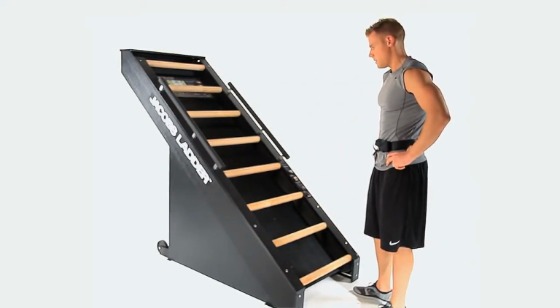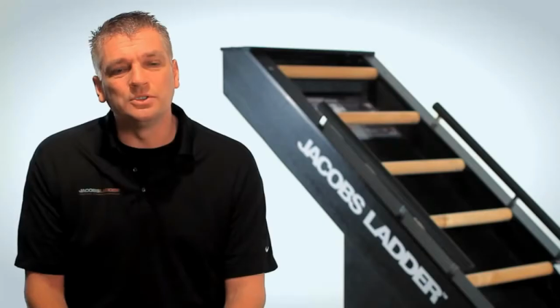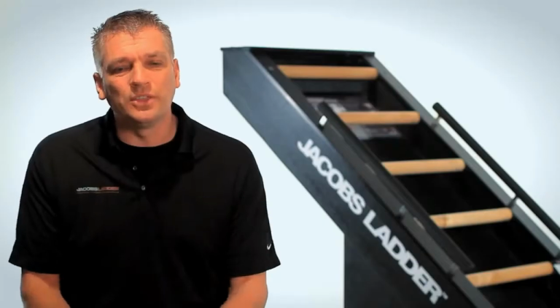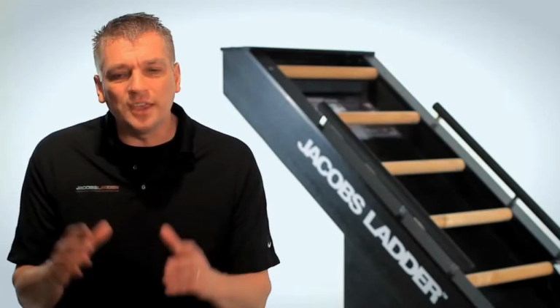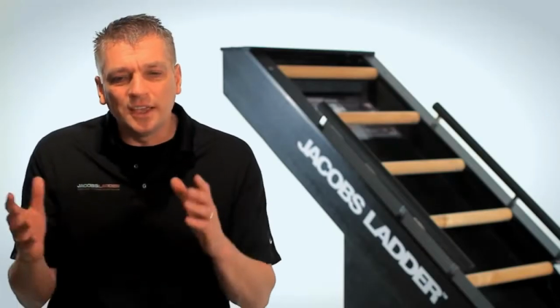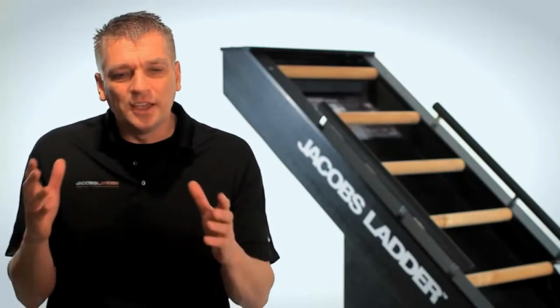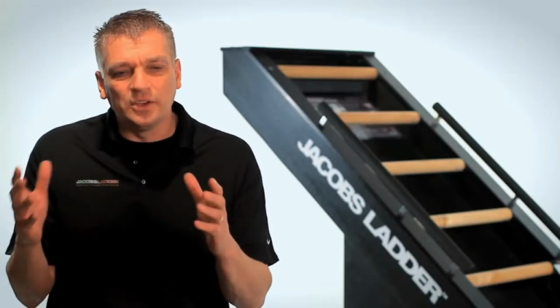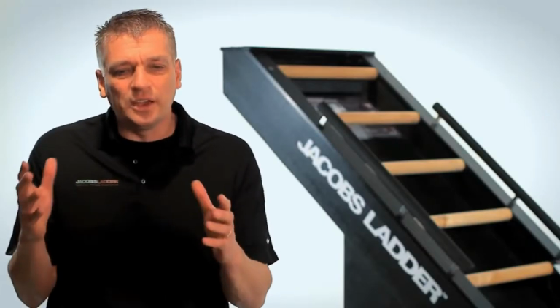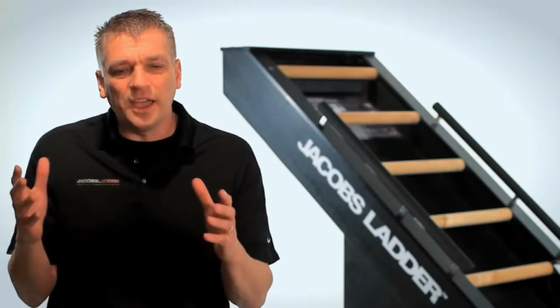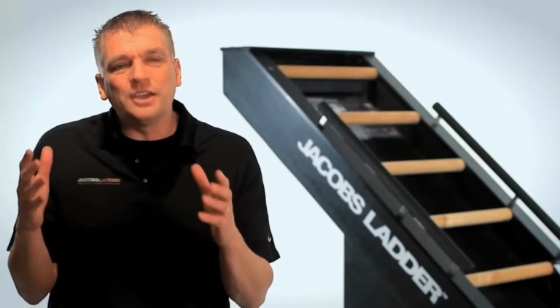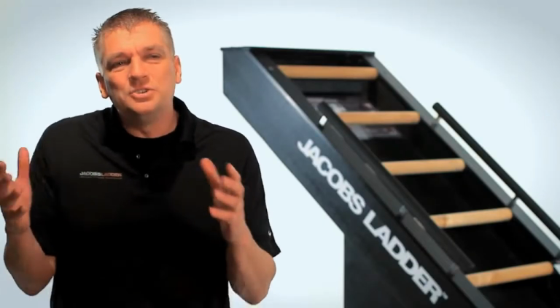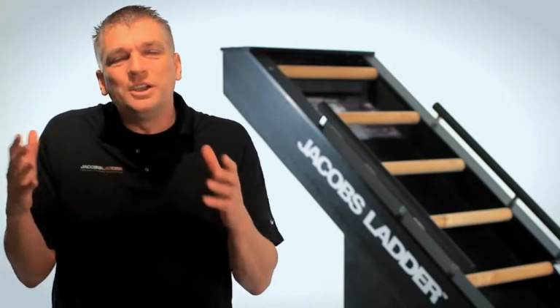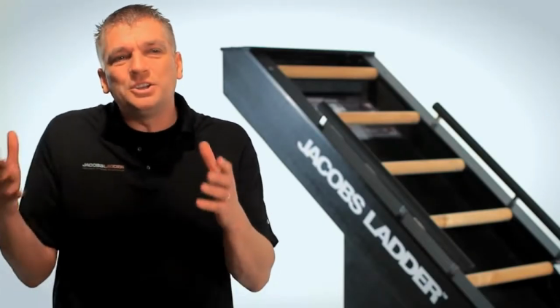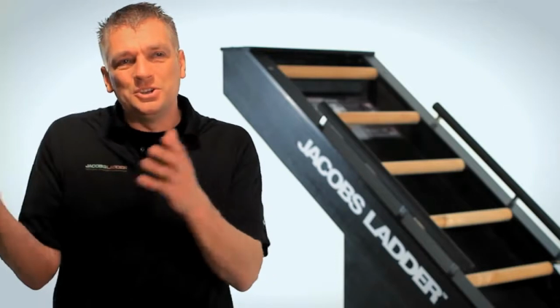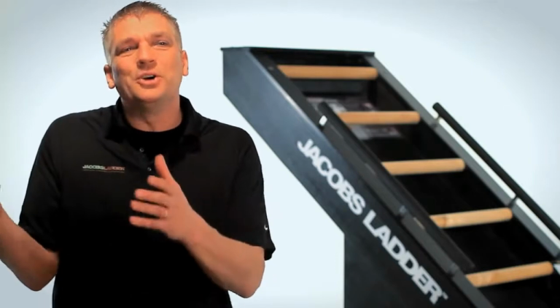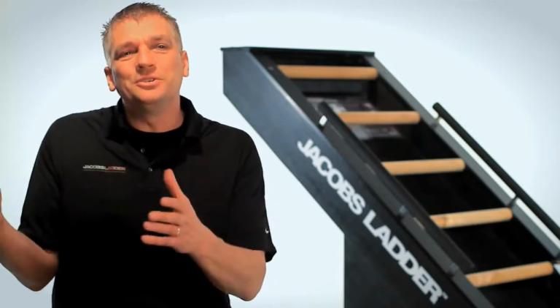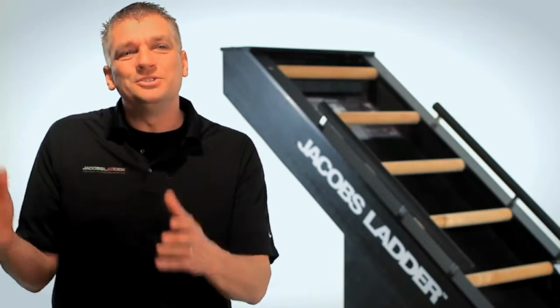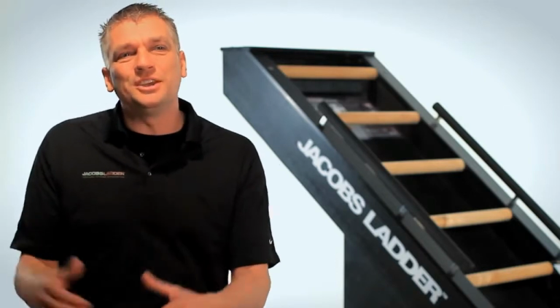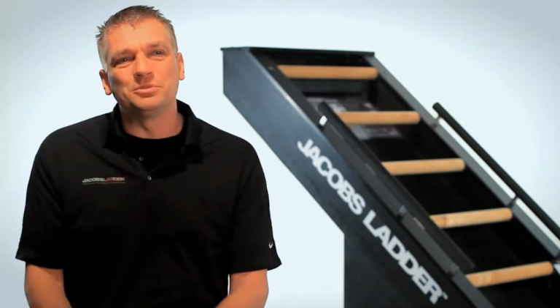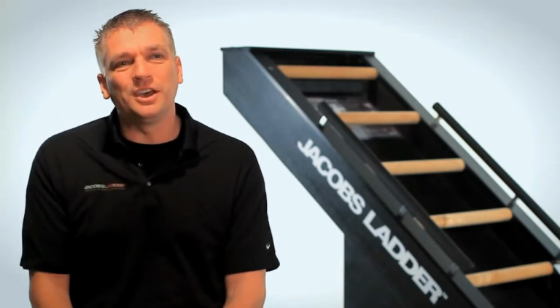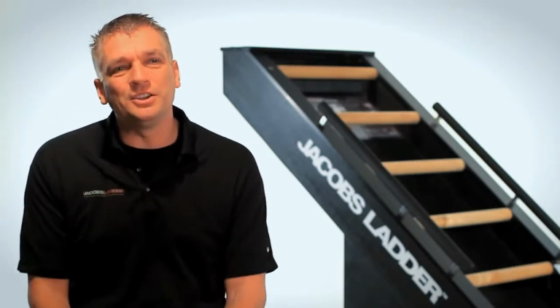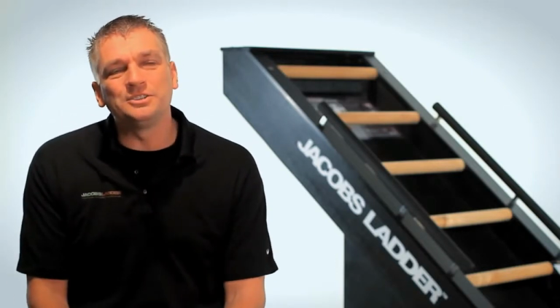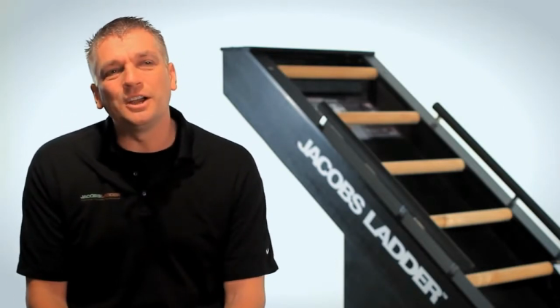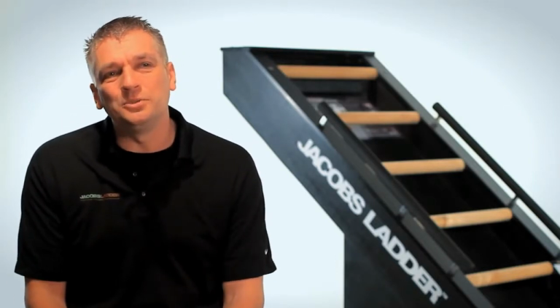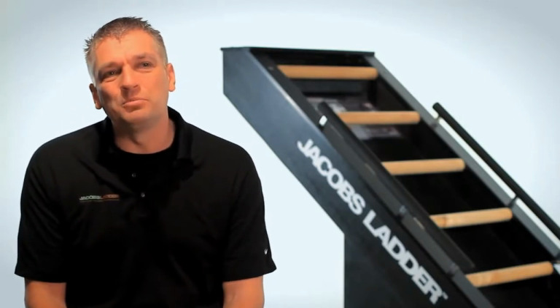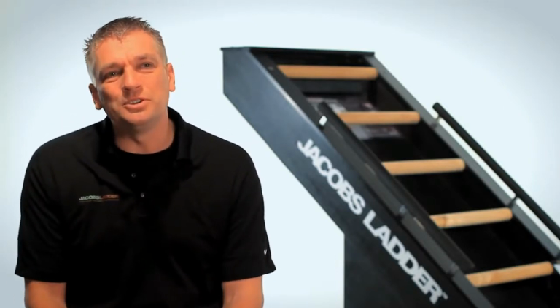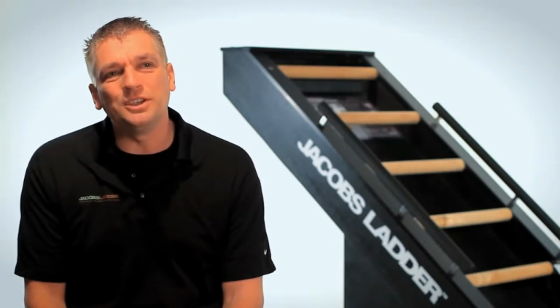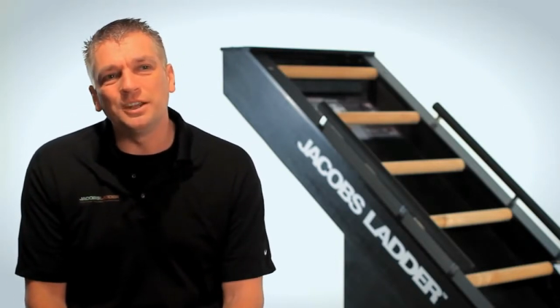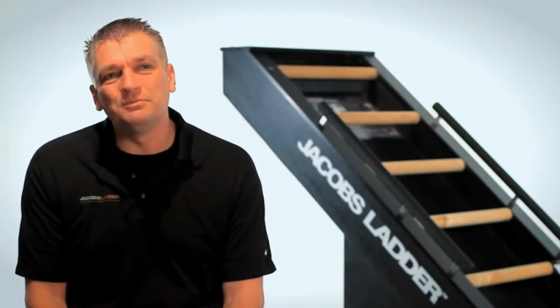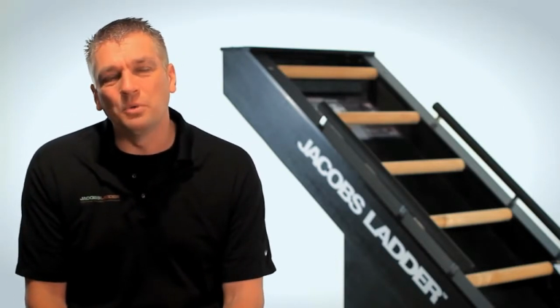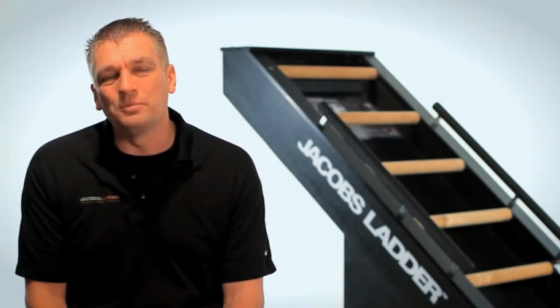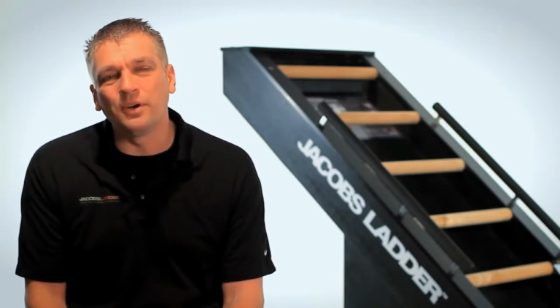As you get to know Jacob's Ladder, you'll start to appreciate it more and more.